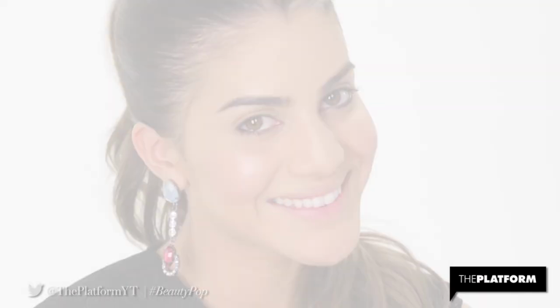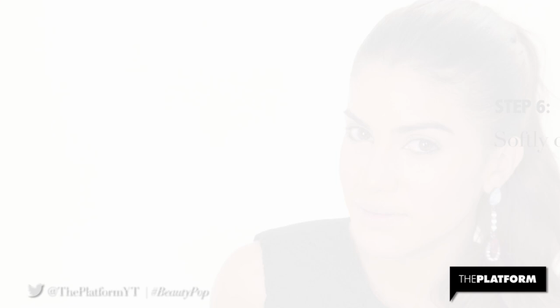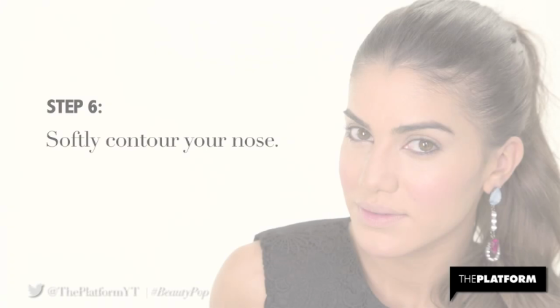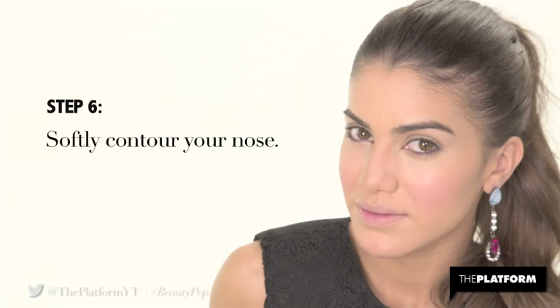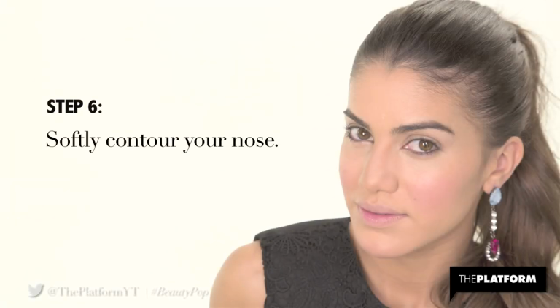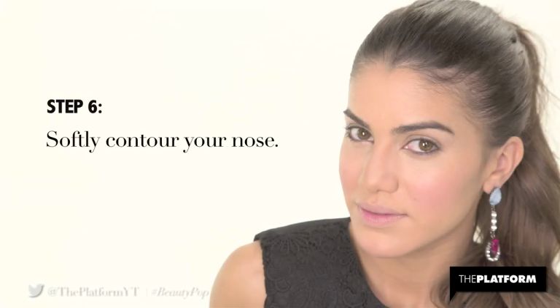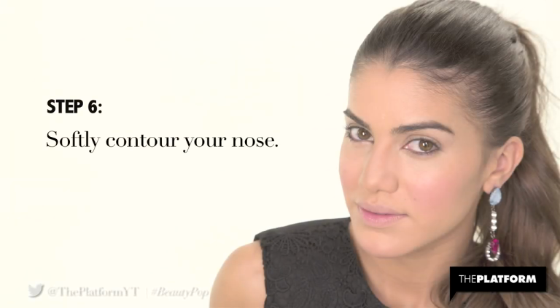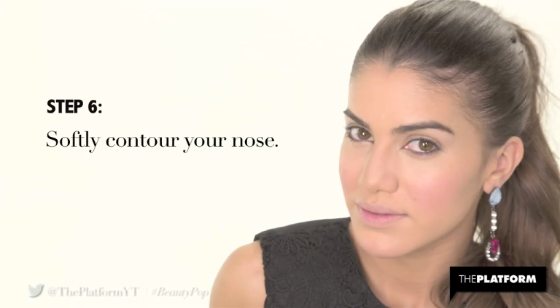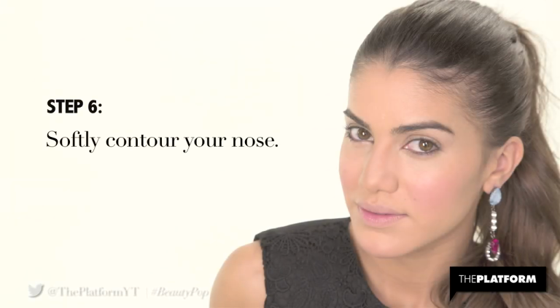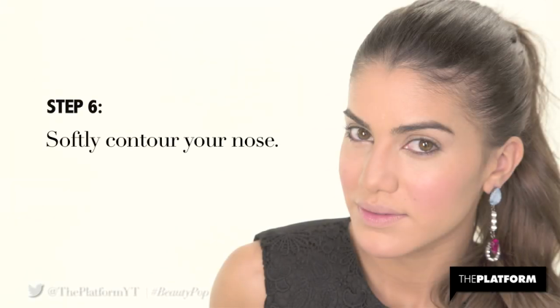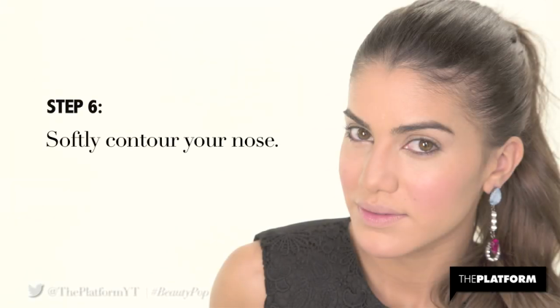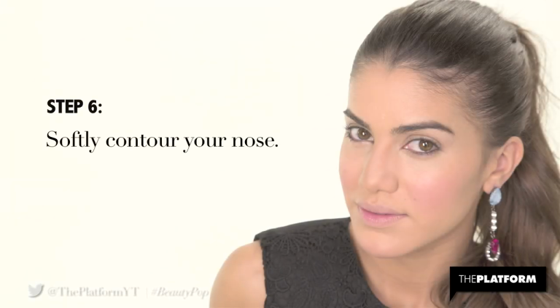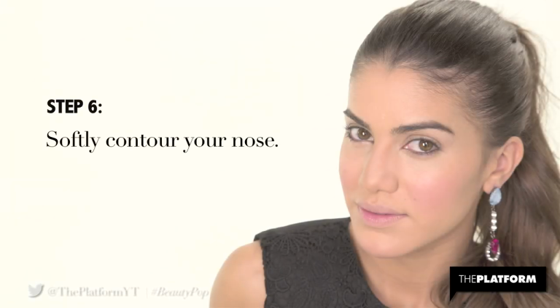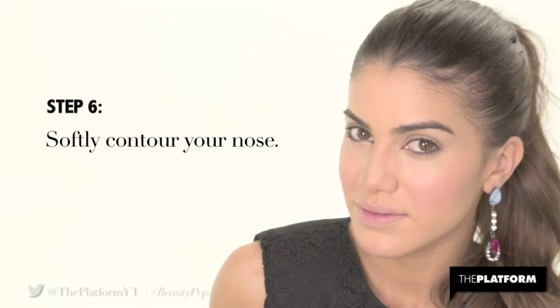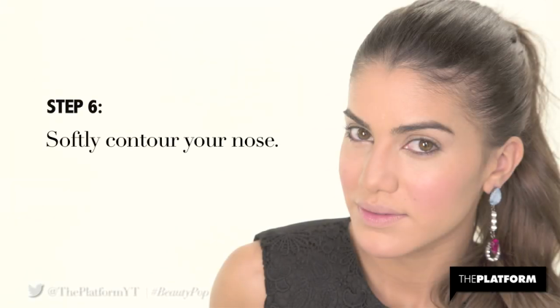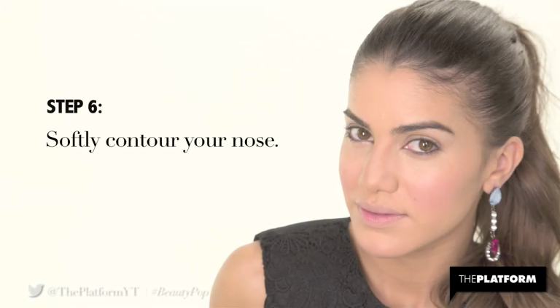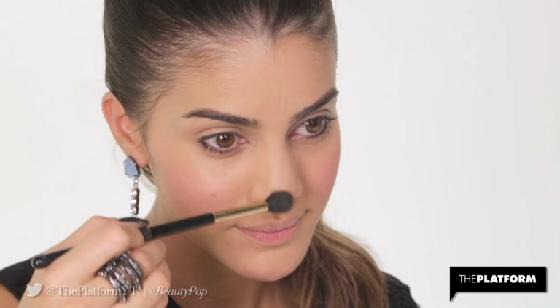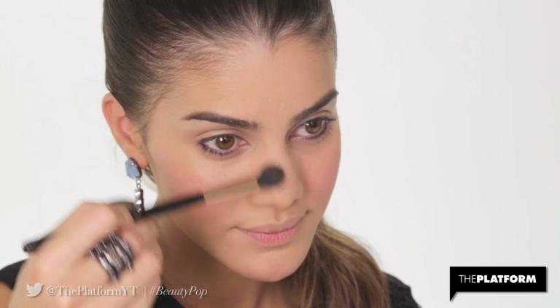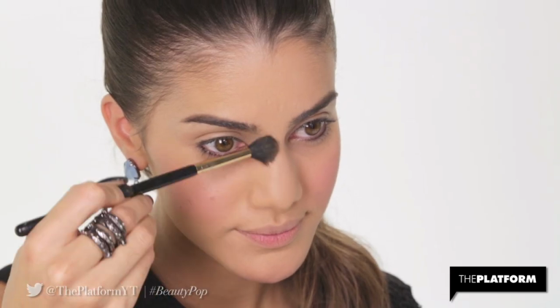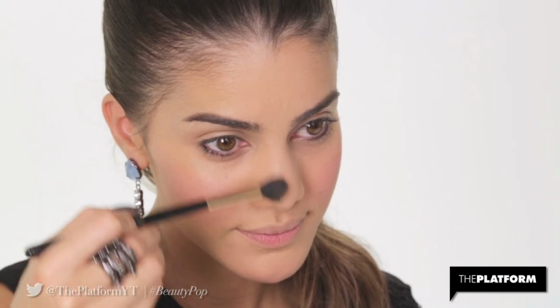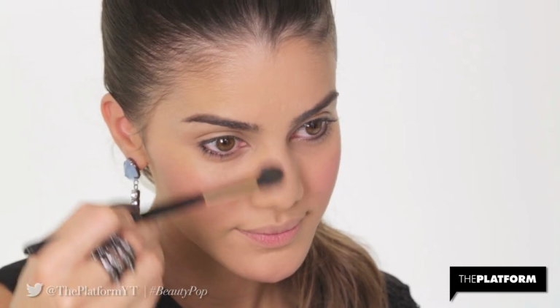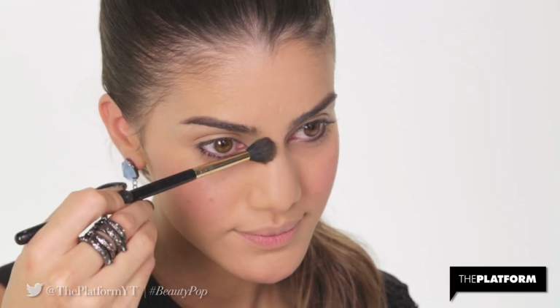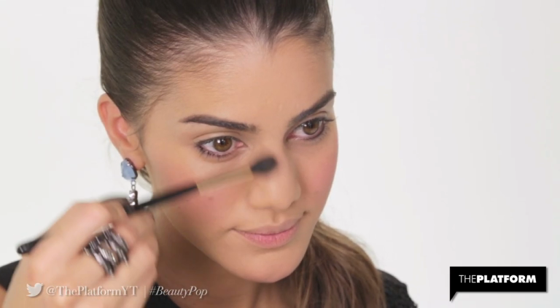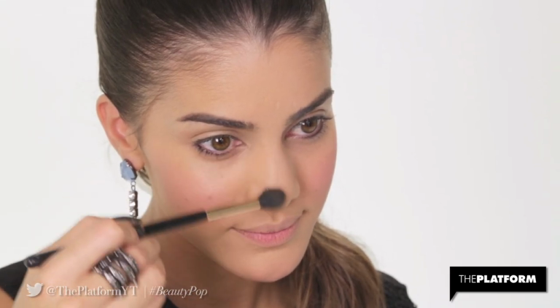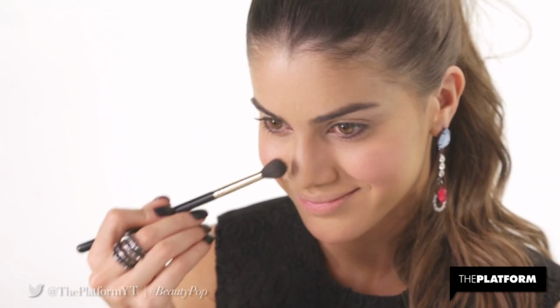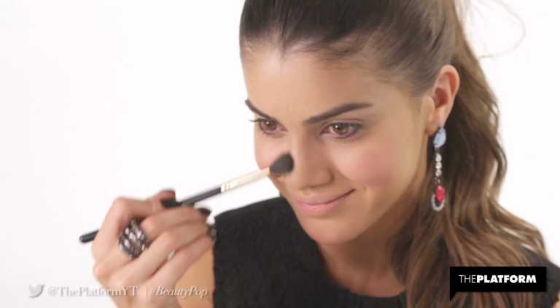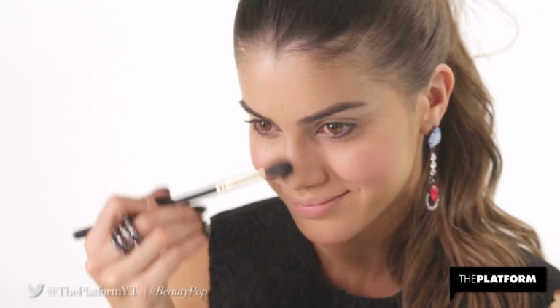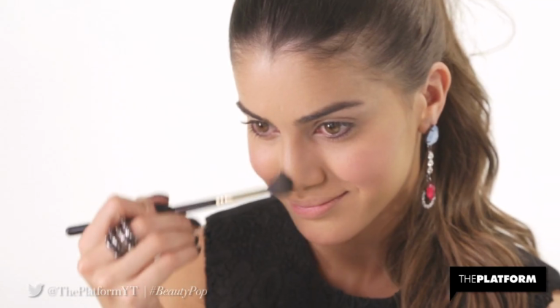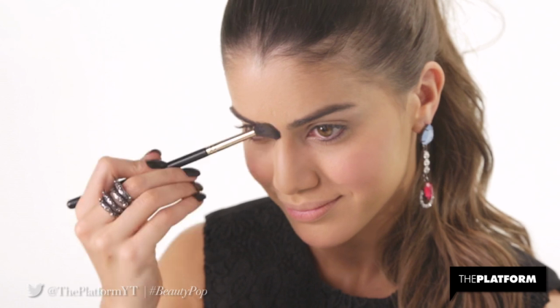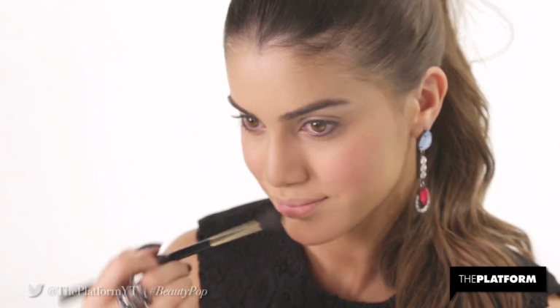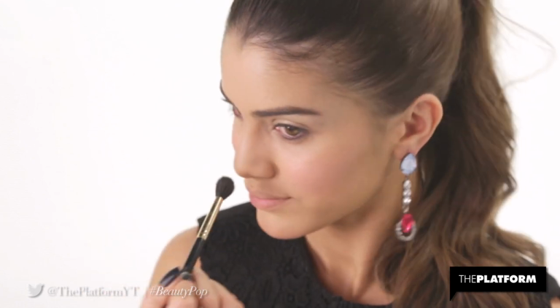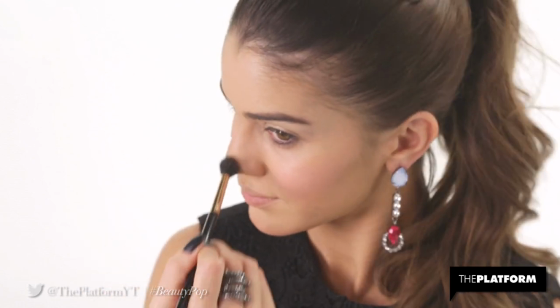Step 6. Softly contour your nose. To do that, I'm using NARS Bronzing Powder in Laguna.